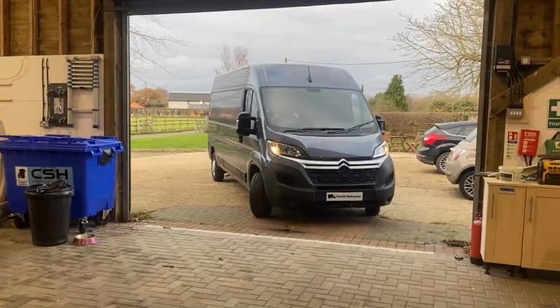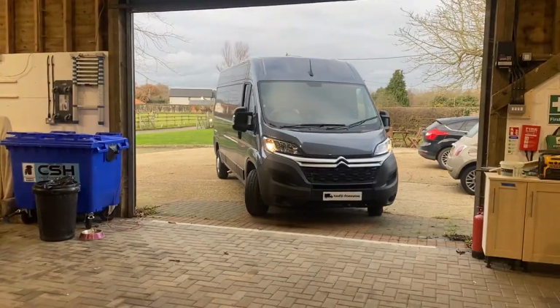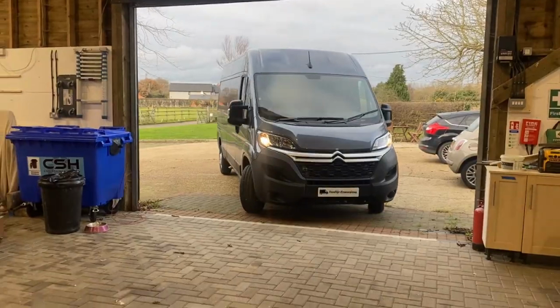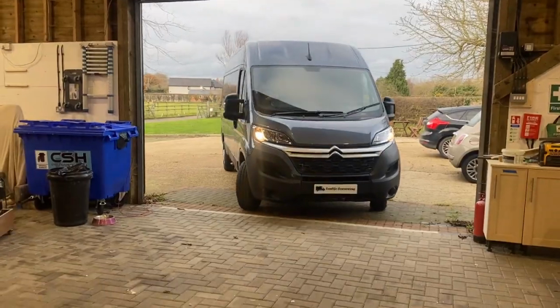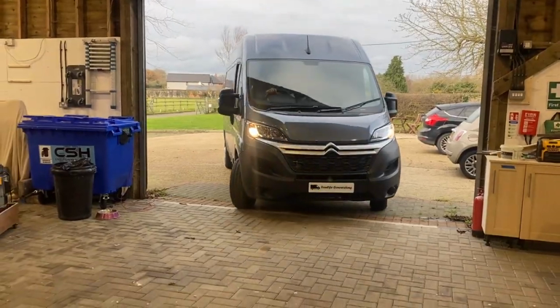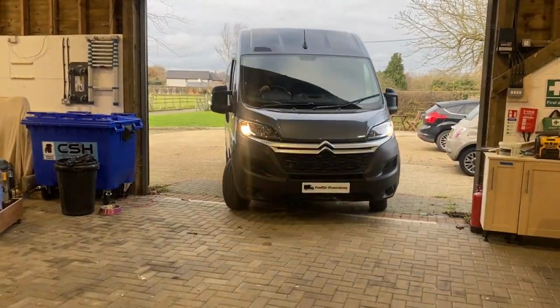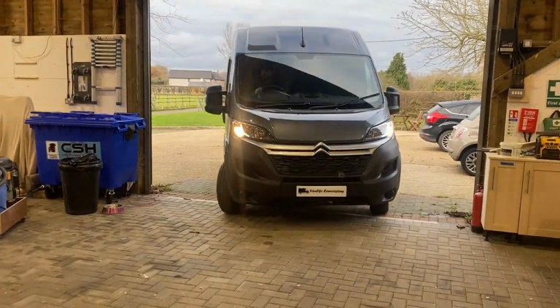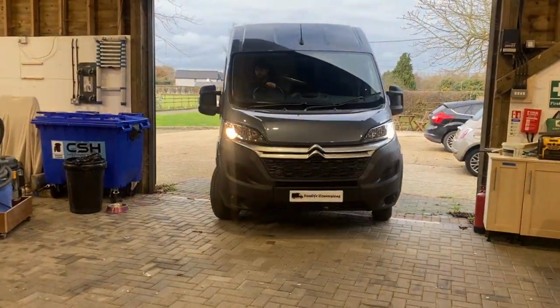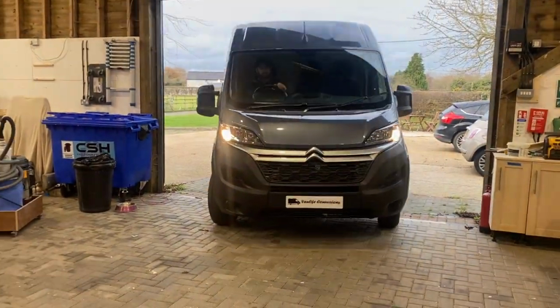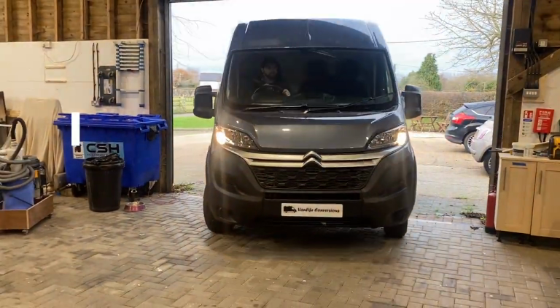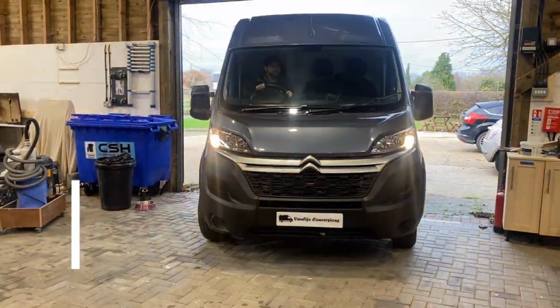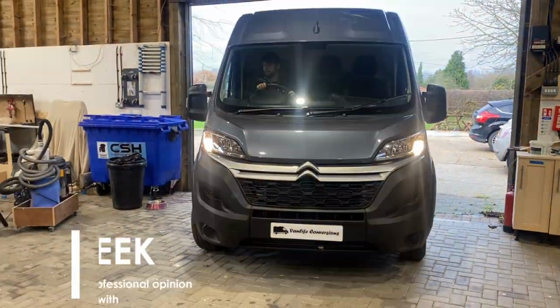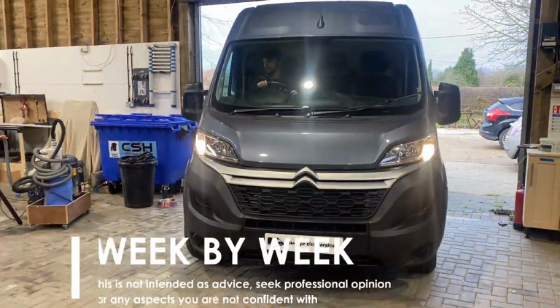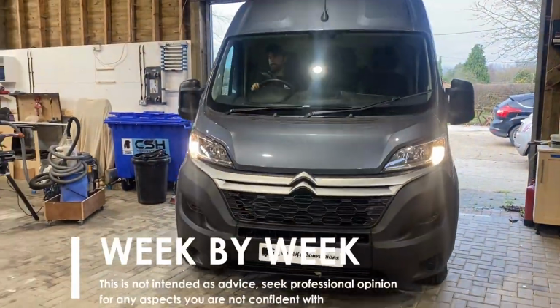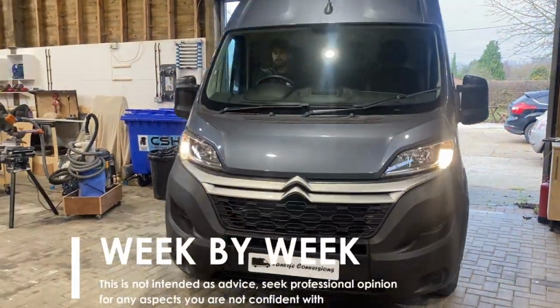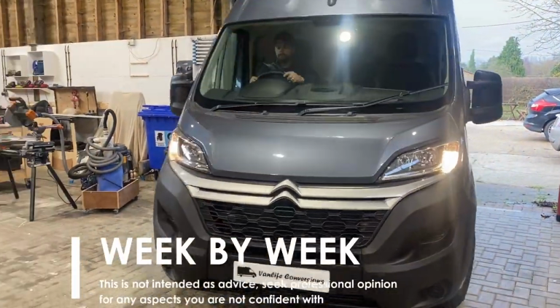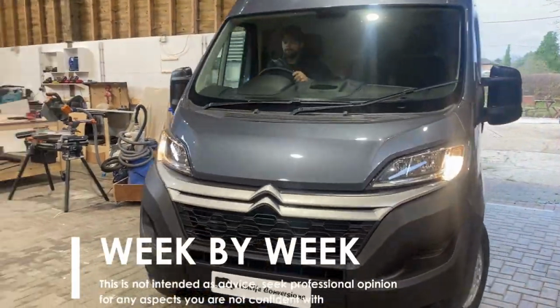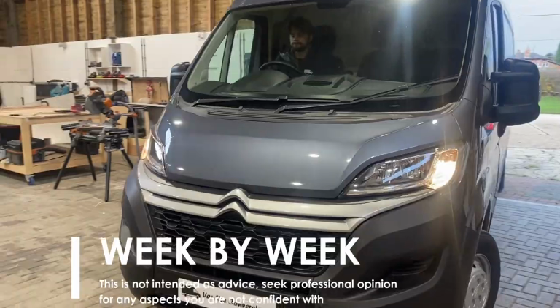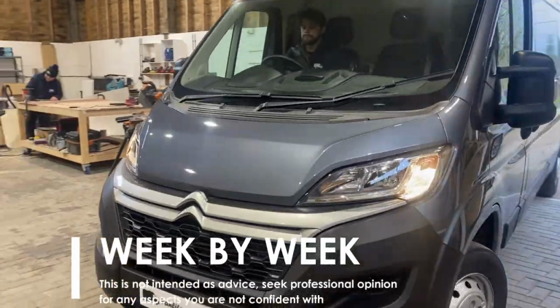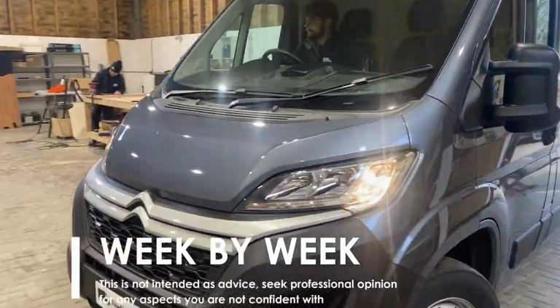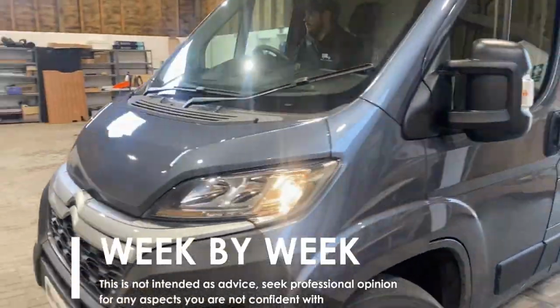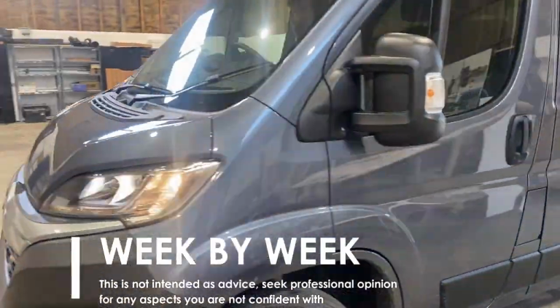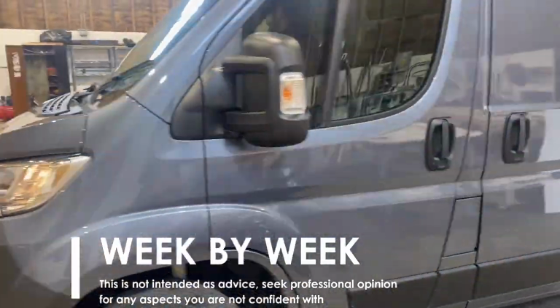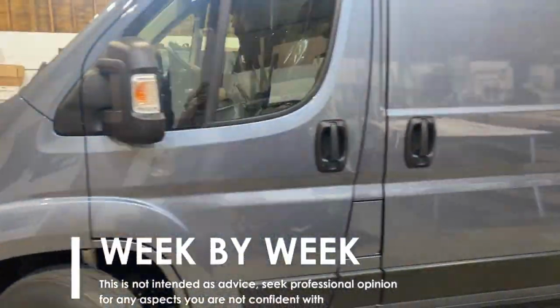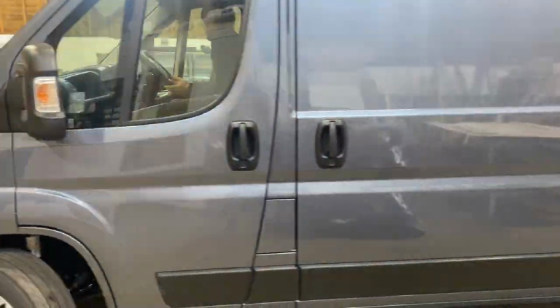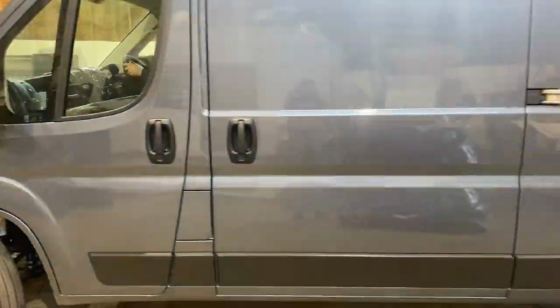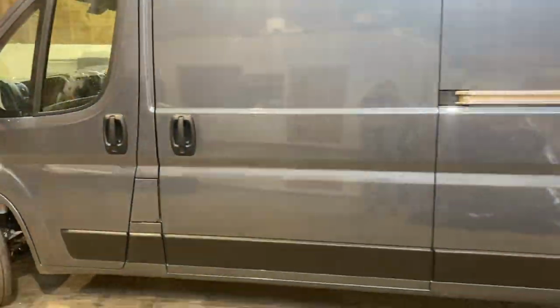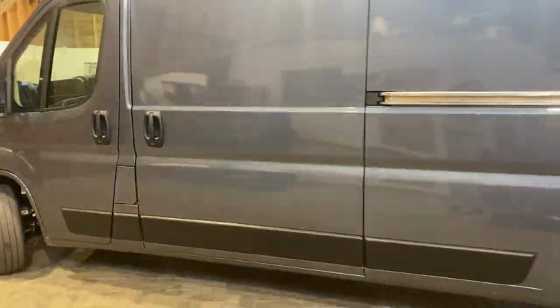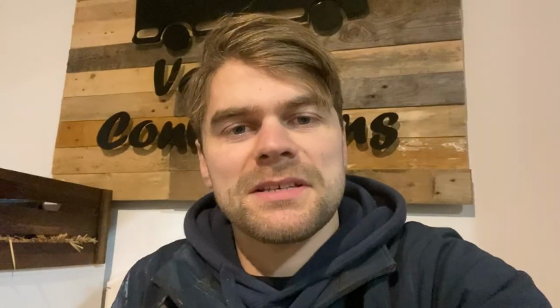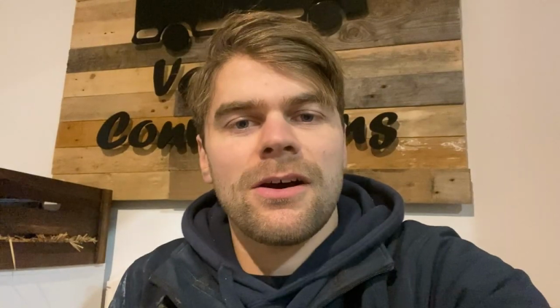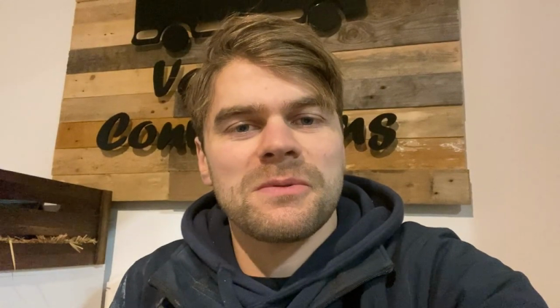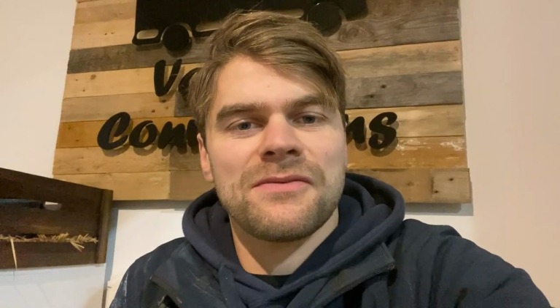We'll be following our conversion of a Citroen Relay L3 H2 week by week, so if you missed last week's video you can see it in the link.